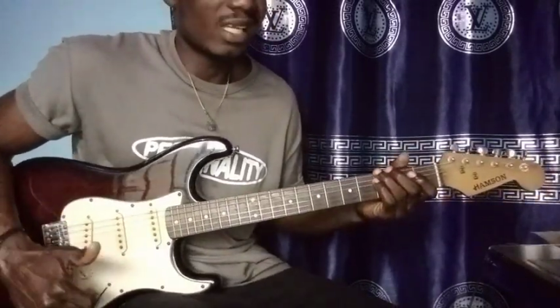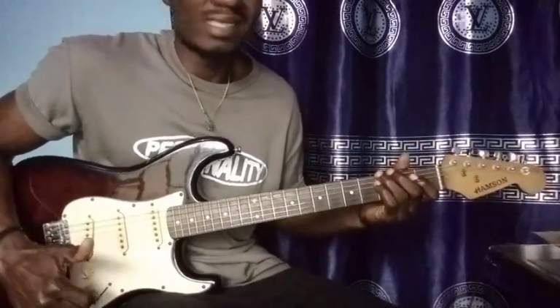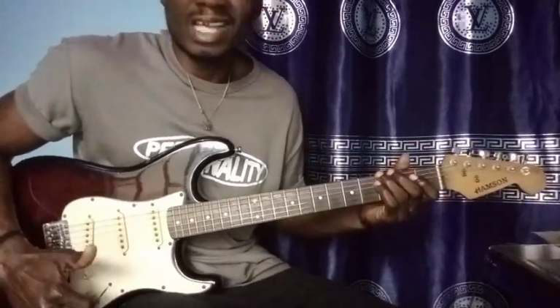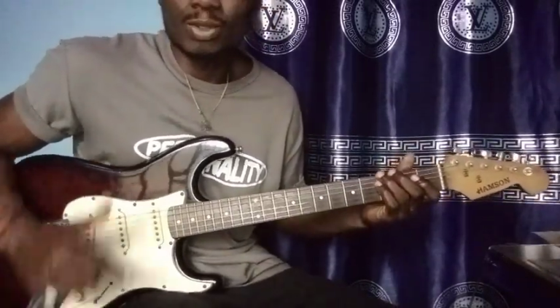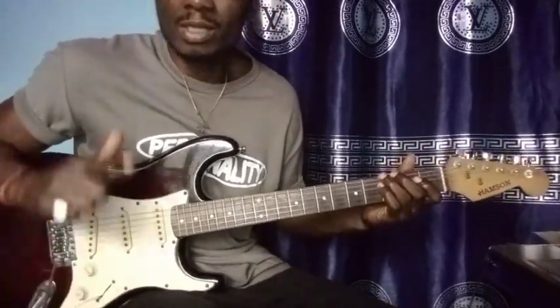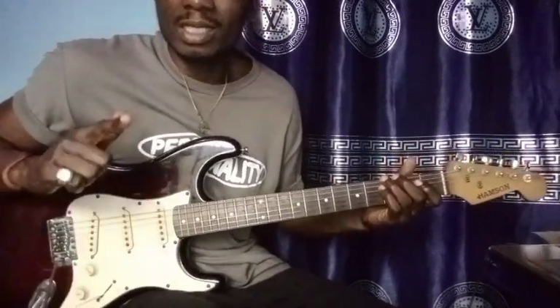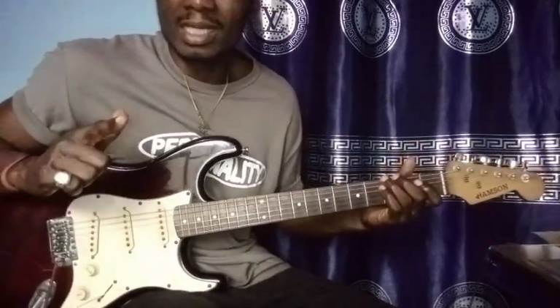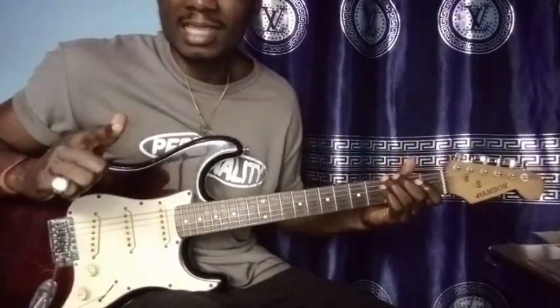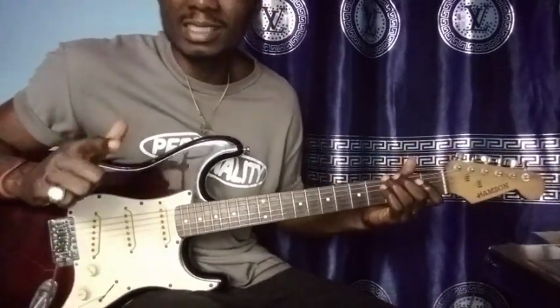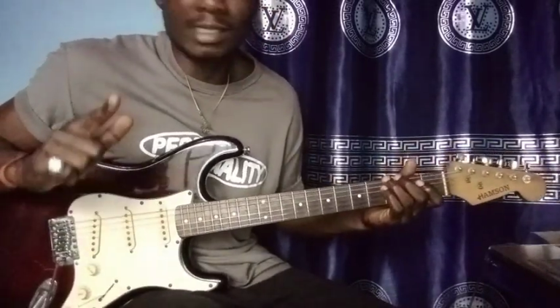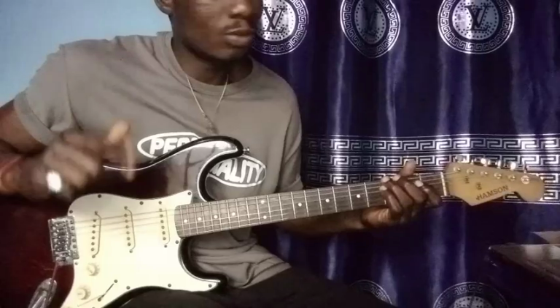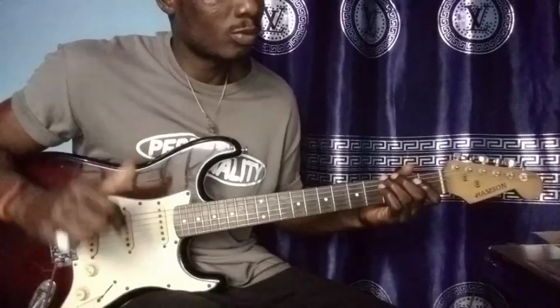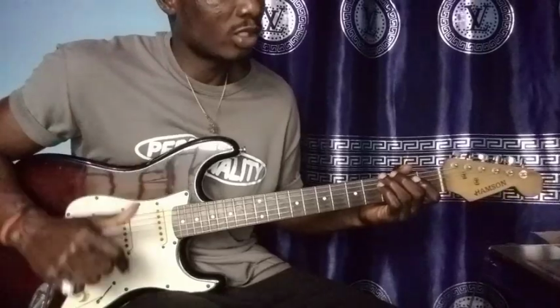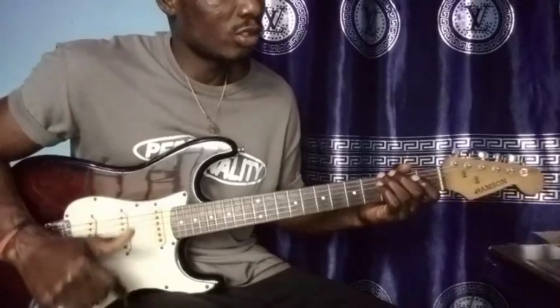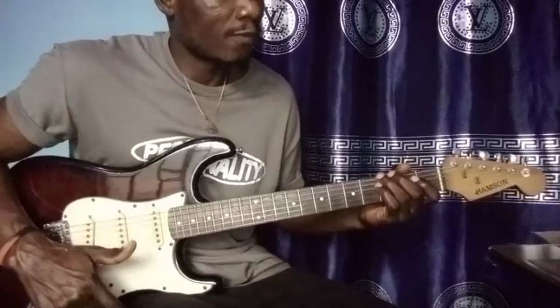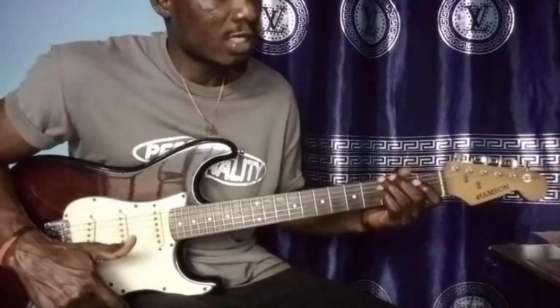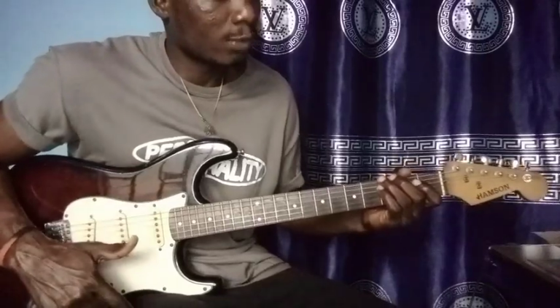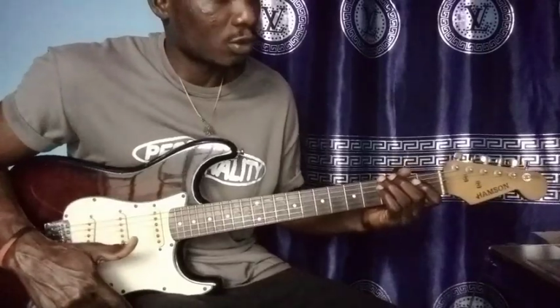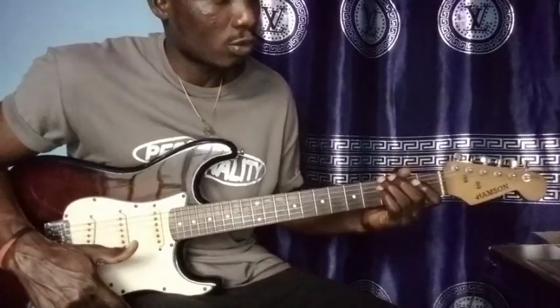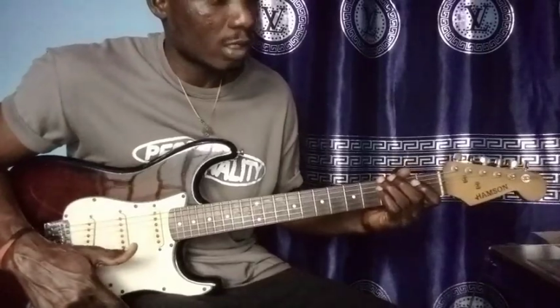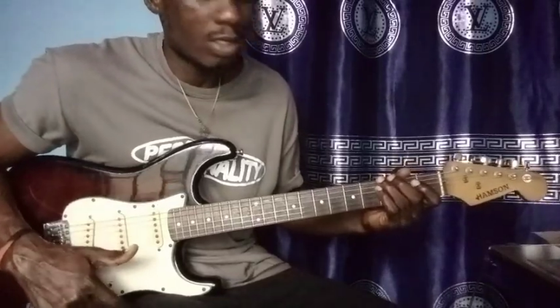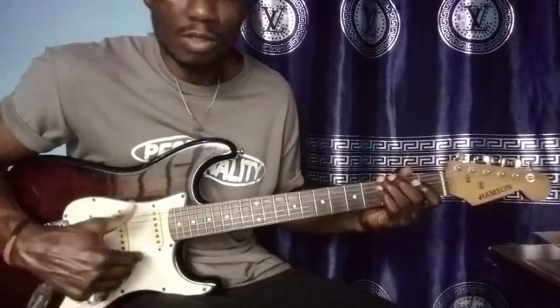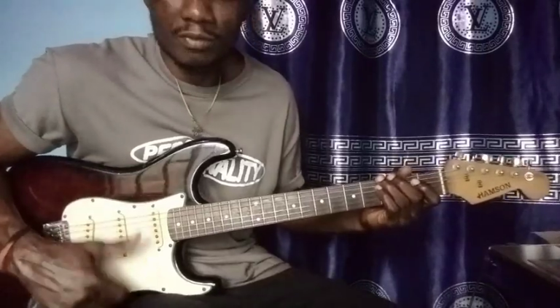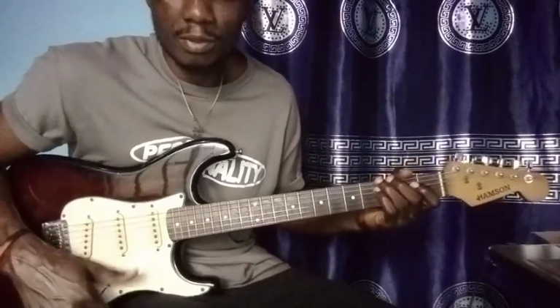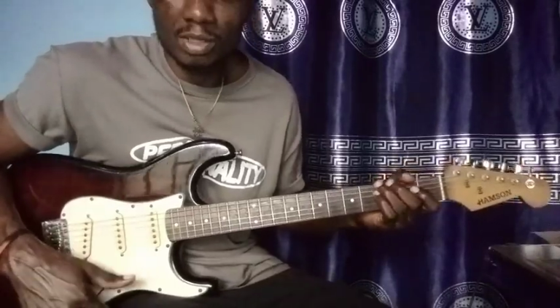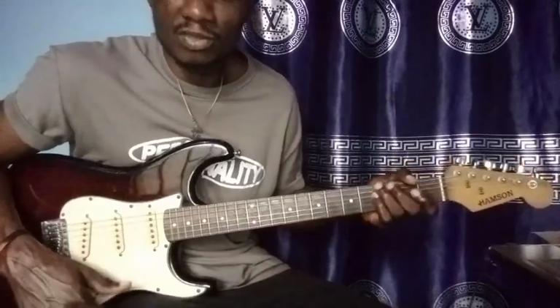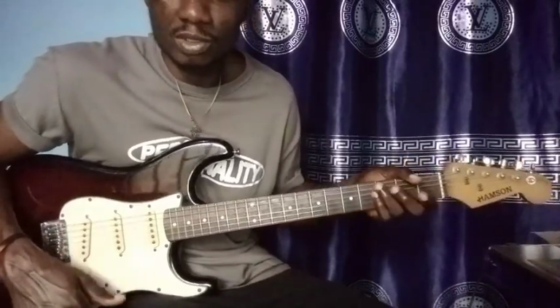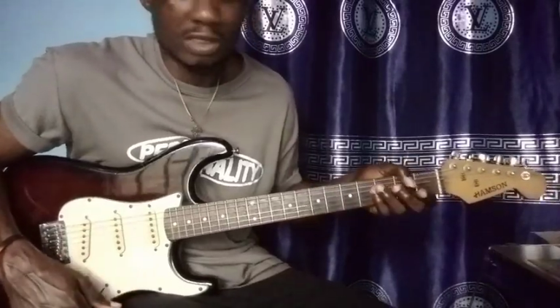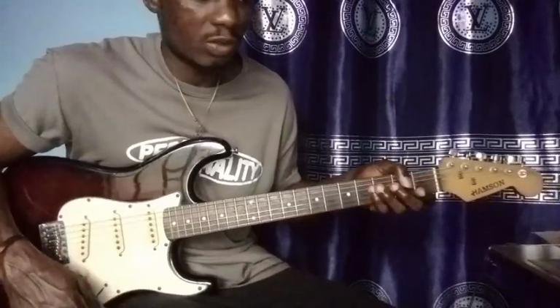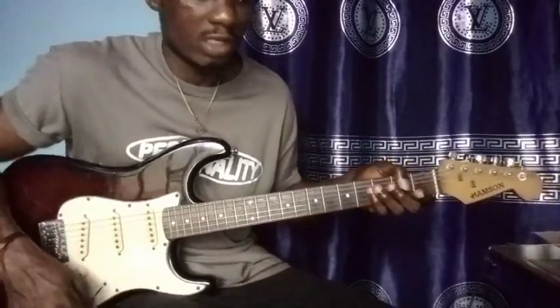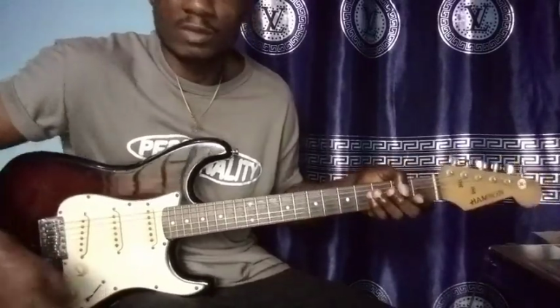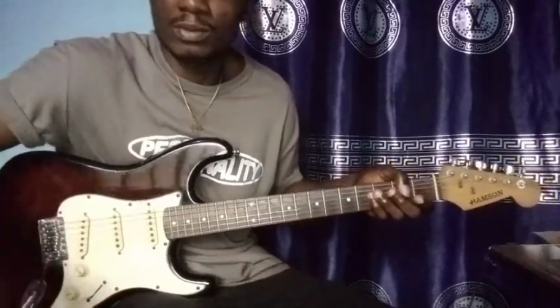That exercise is going to enlighten and strengthen your fingers for sure on the fretboard. Thanks for watching and see you in the next video.